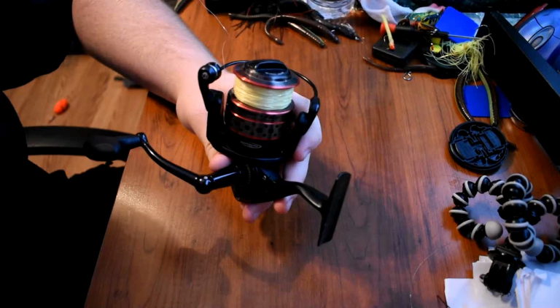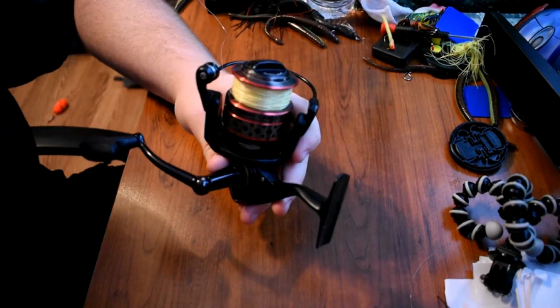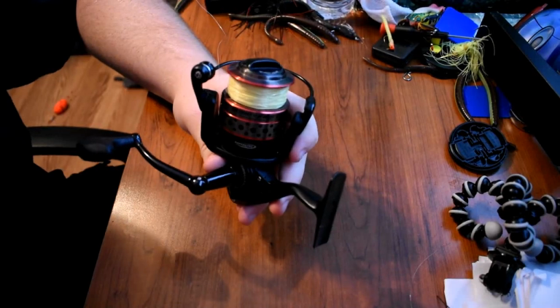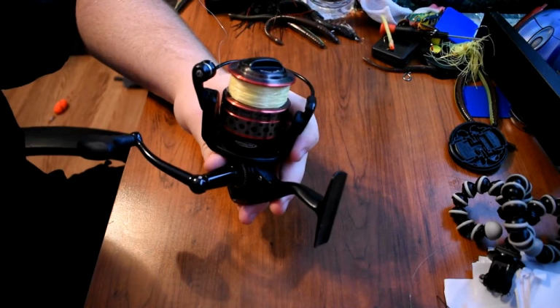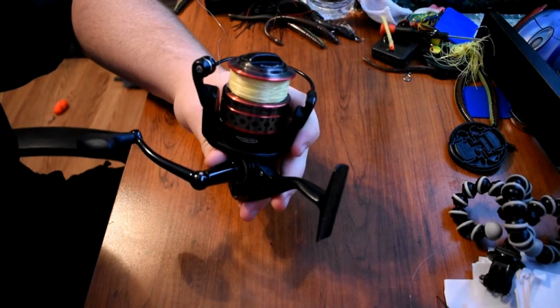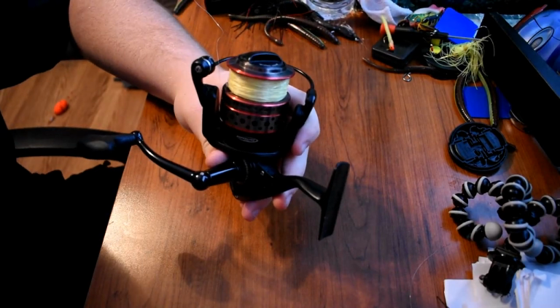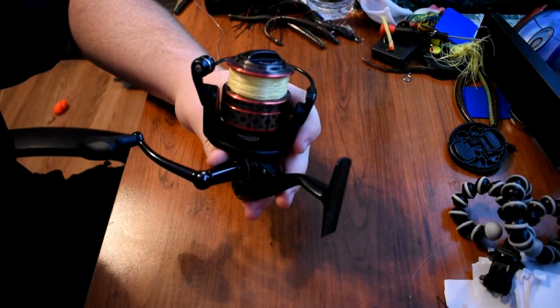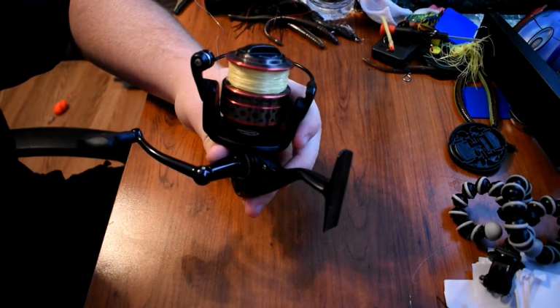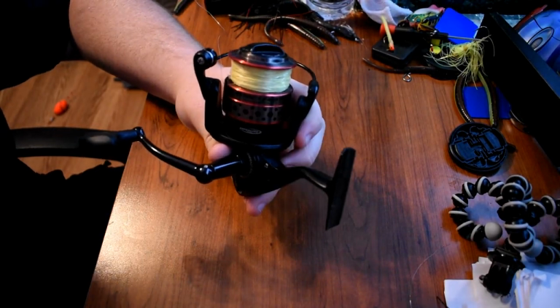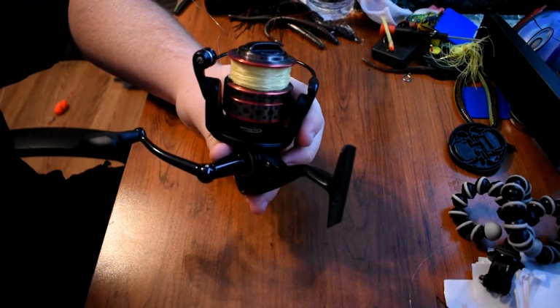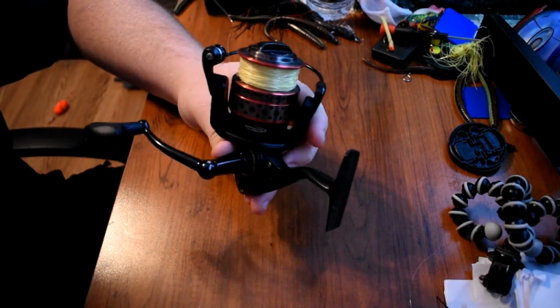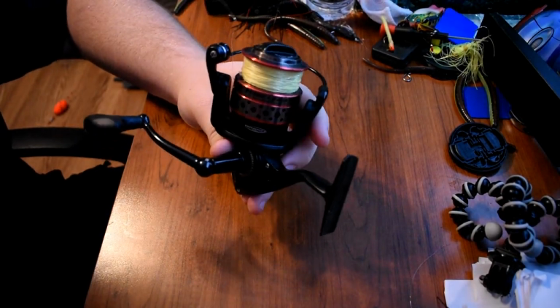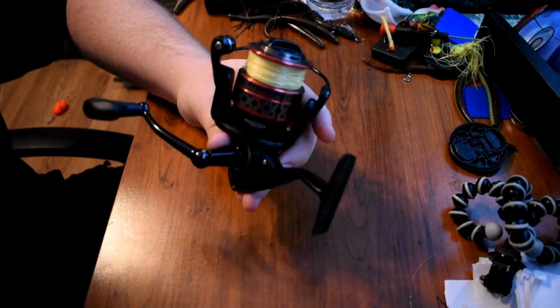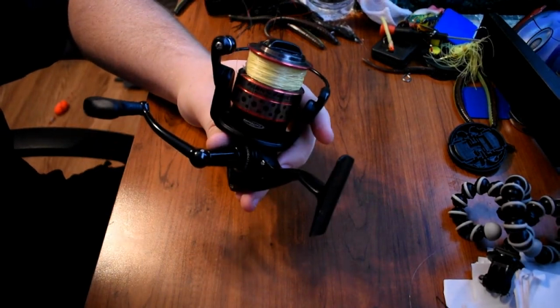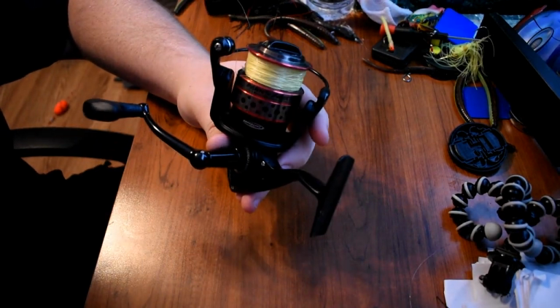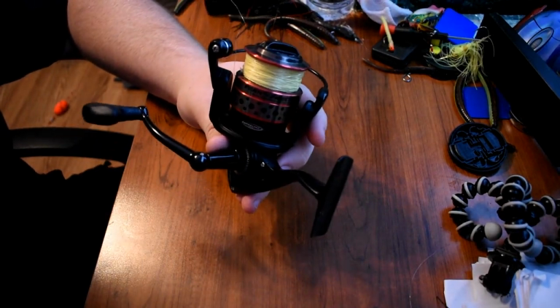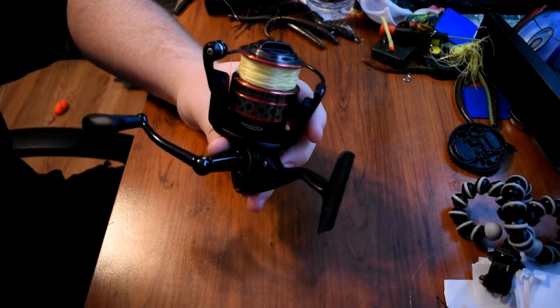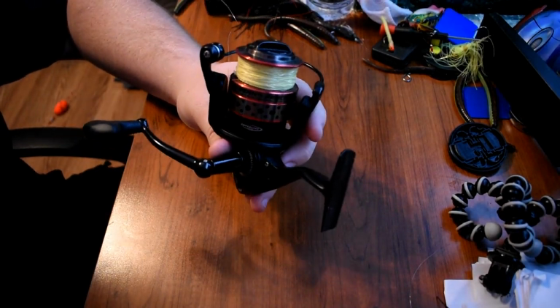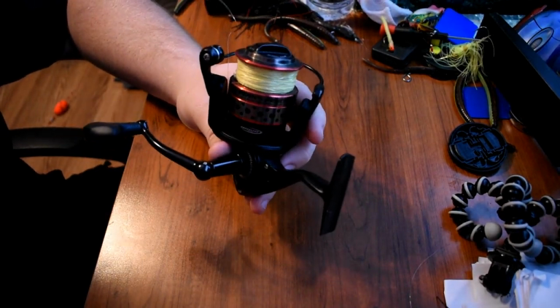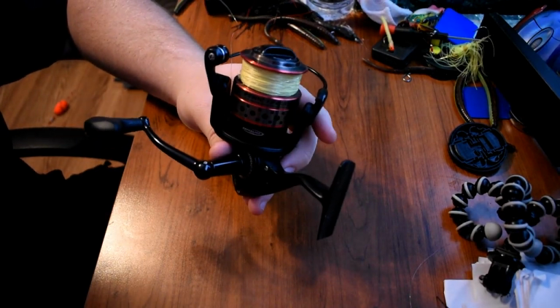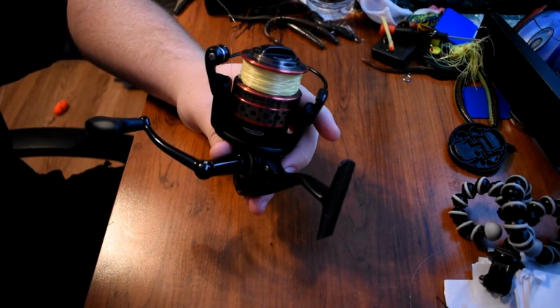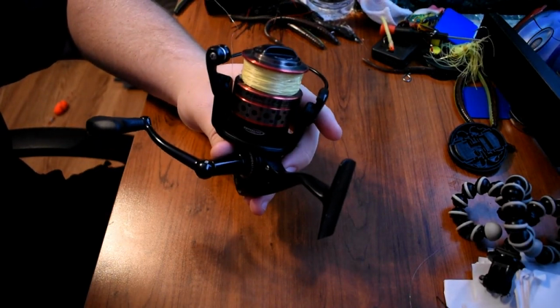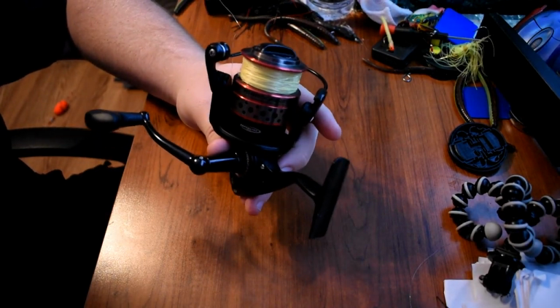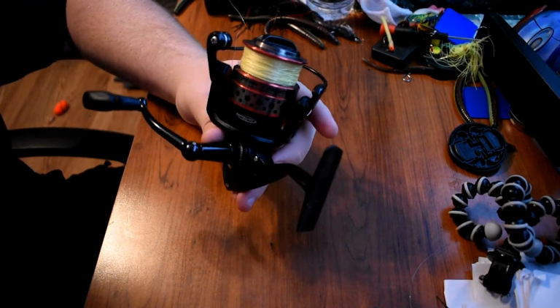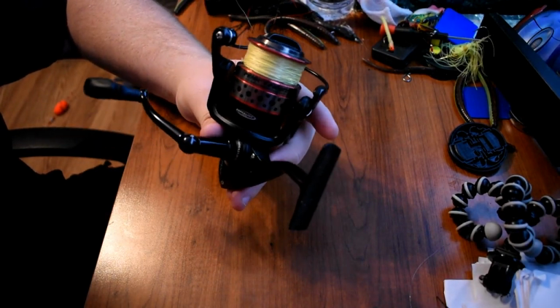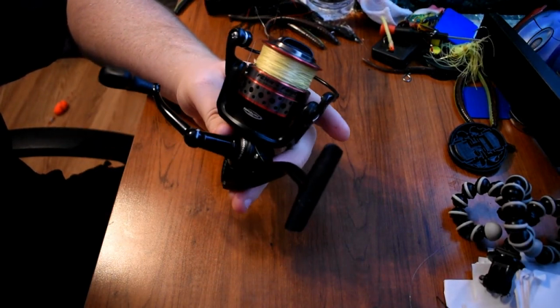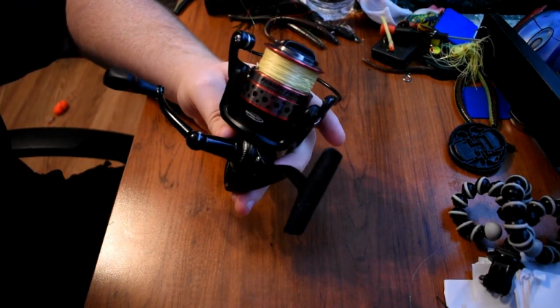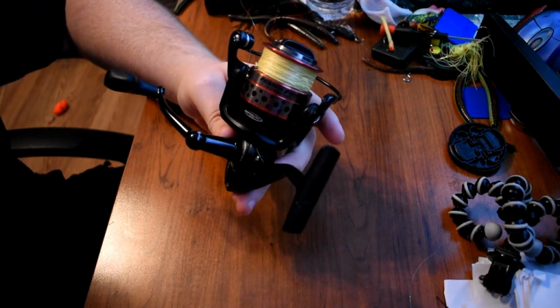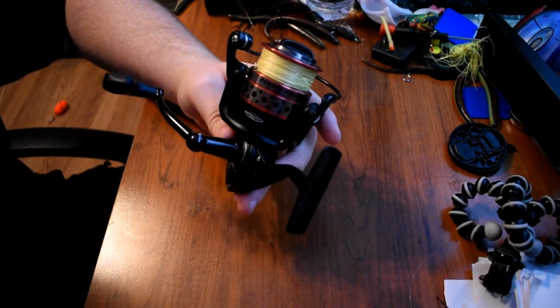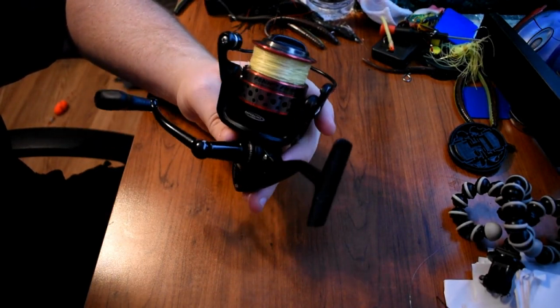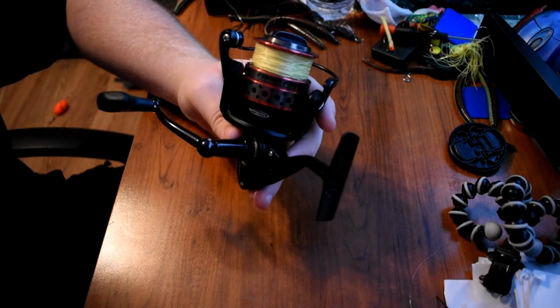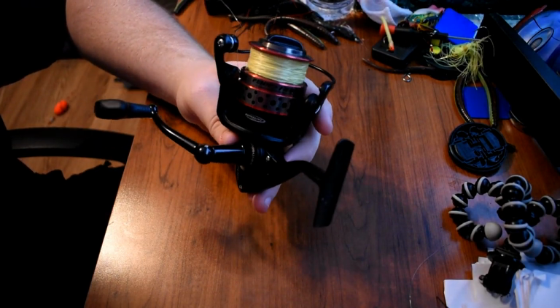Hey guys, welcome to Euclid Fishing. Today we're going to show you how to do the basic maintenance and strip down of a spinning reel.